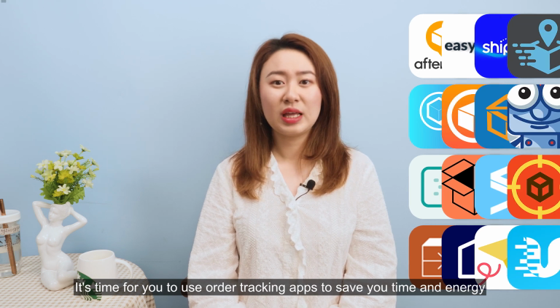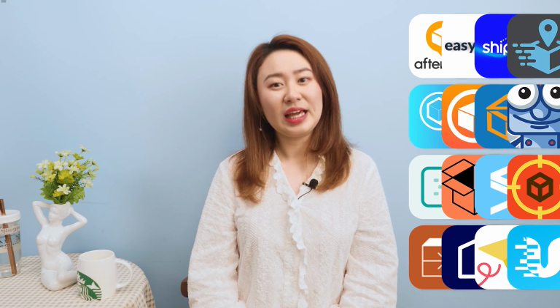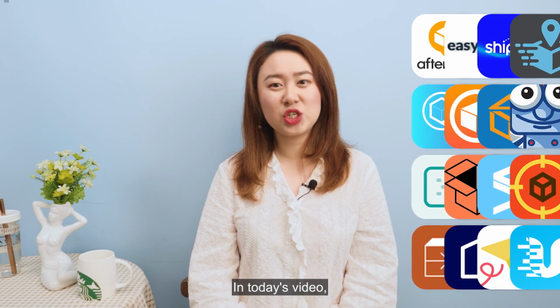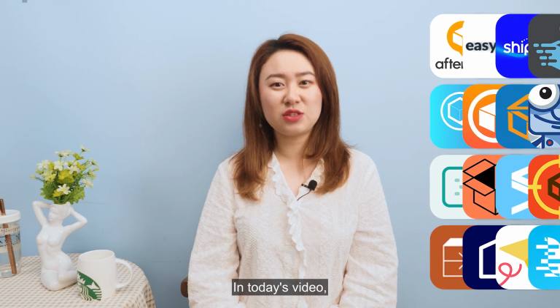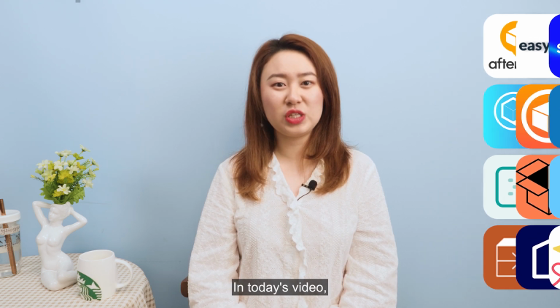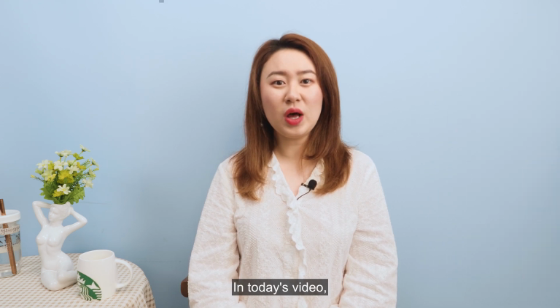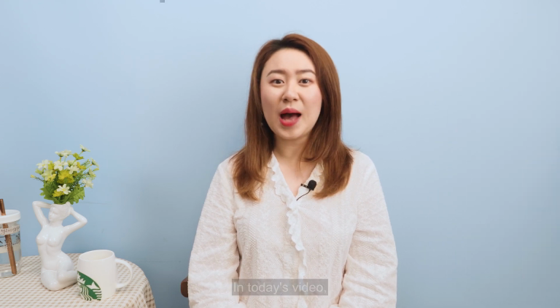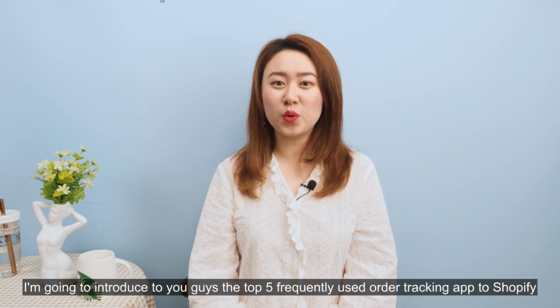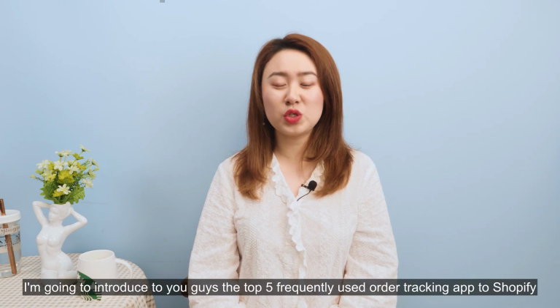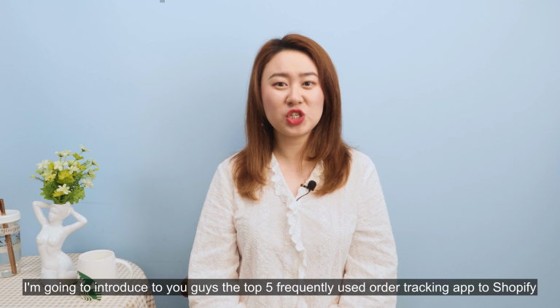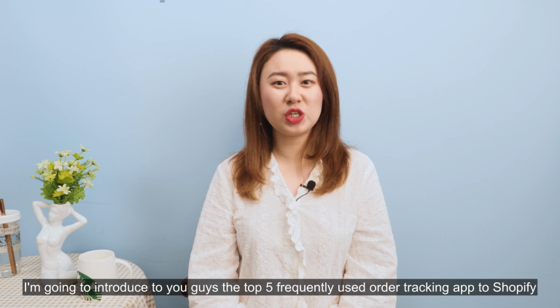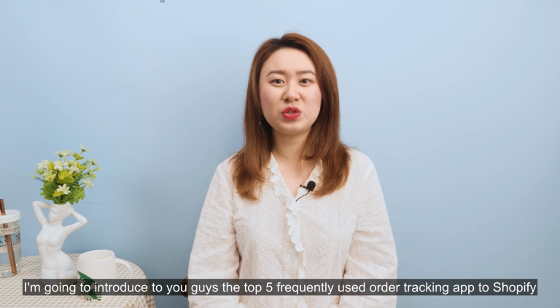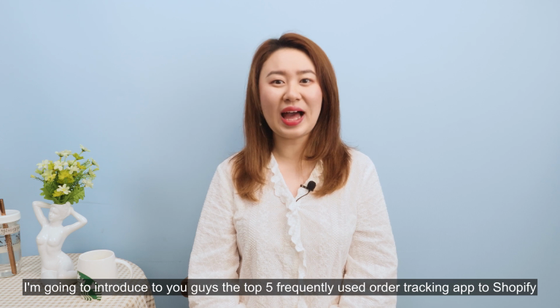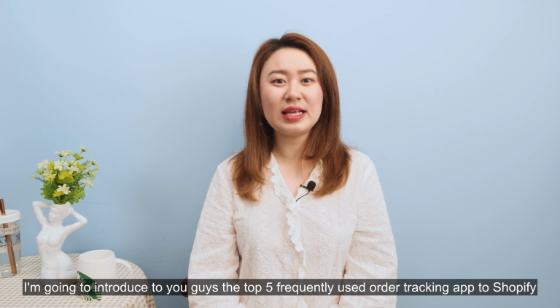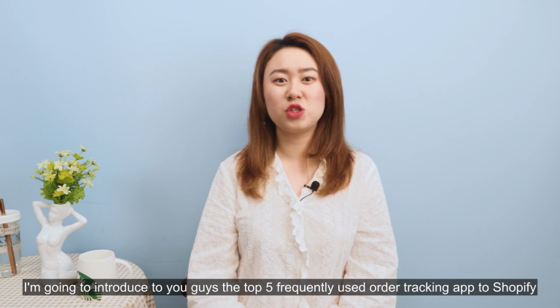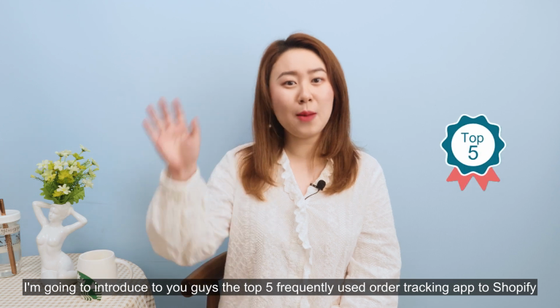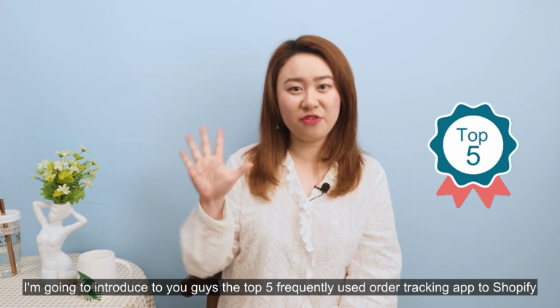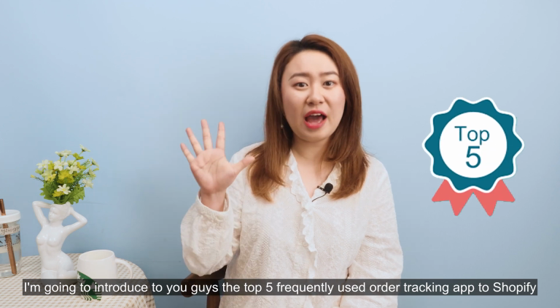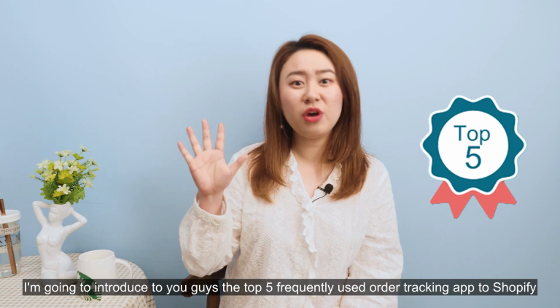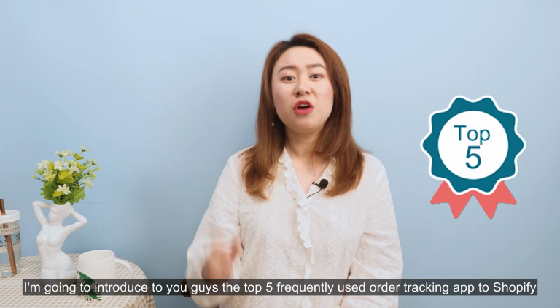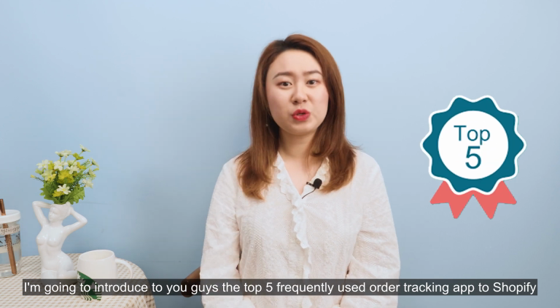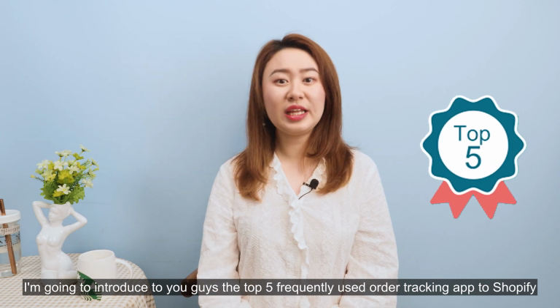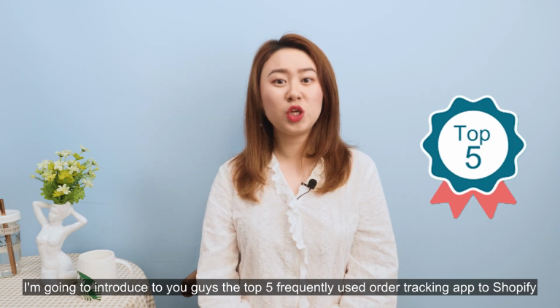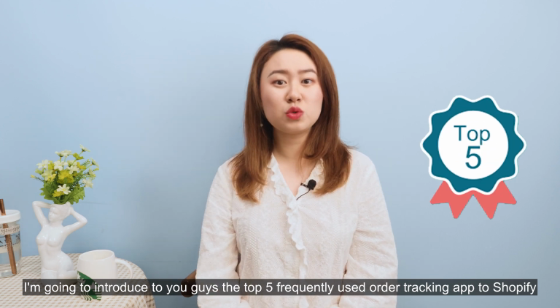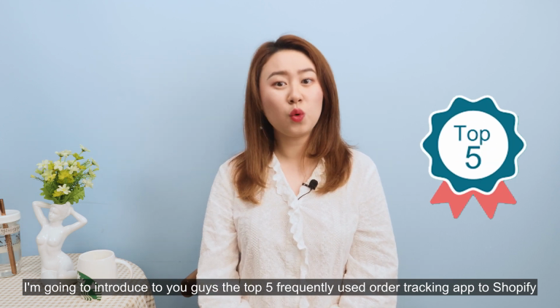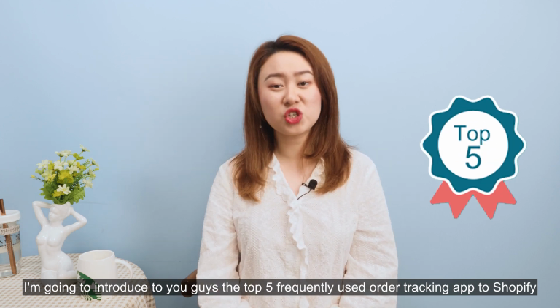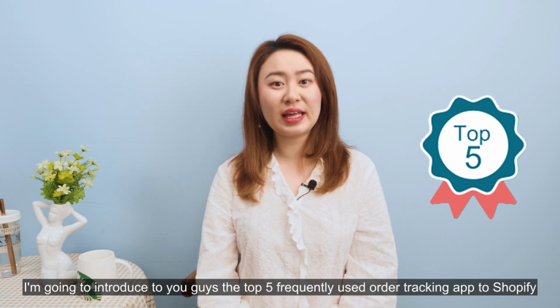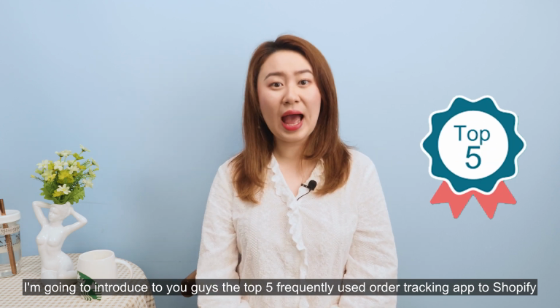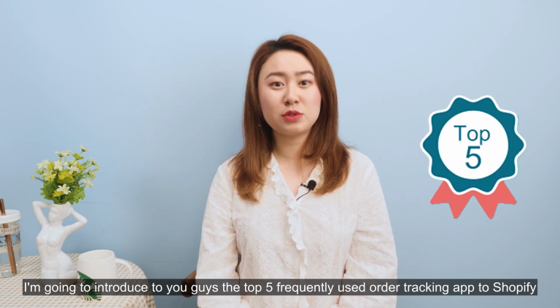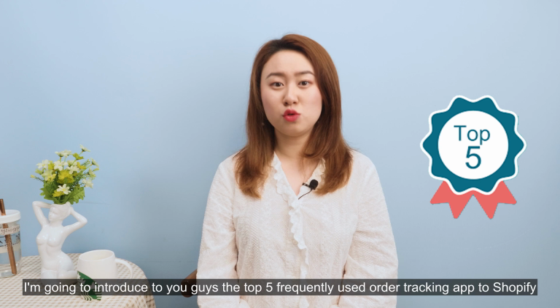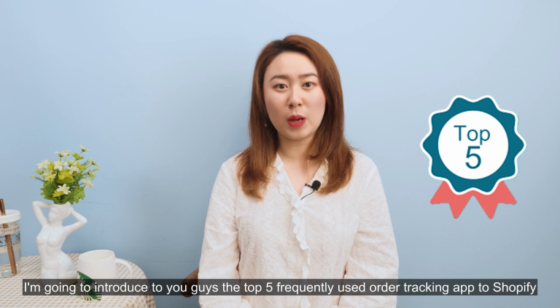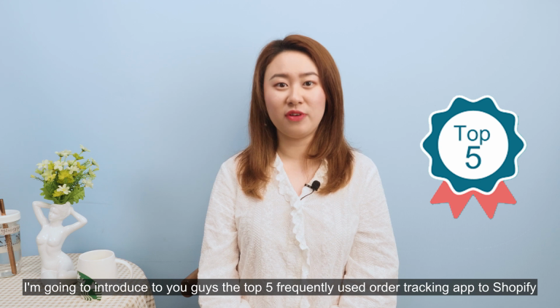In today's video, I'm going to introduce you guys the top 5 frequently used order tracking apps for Shopify.